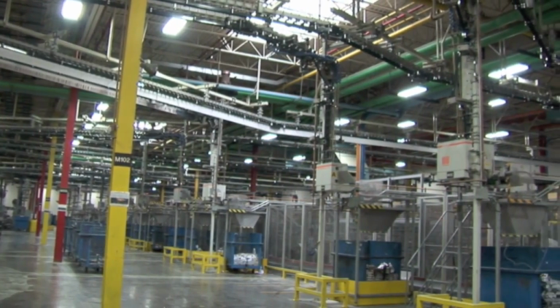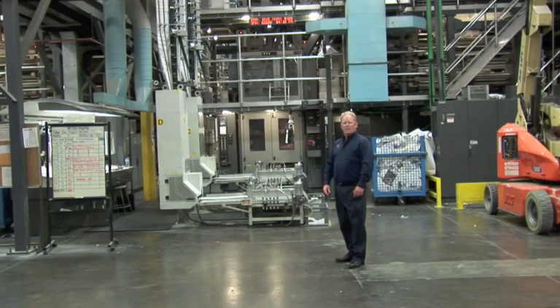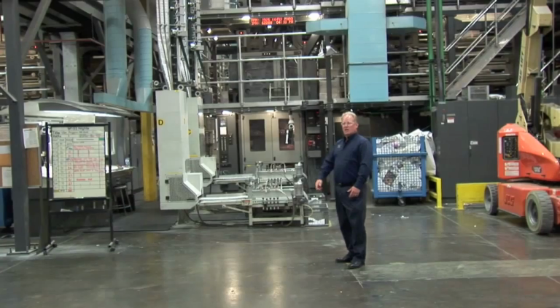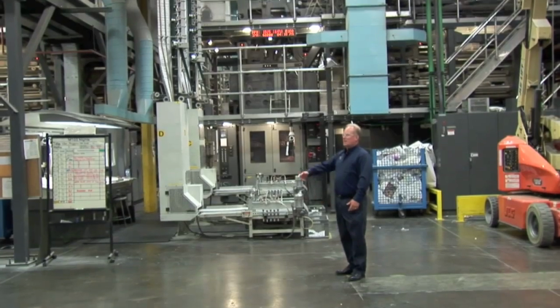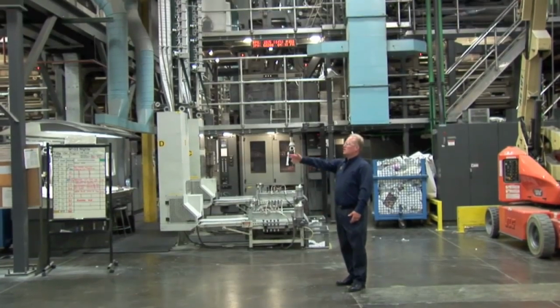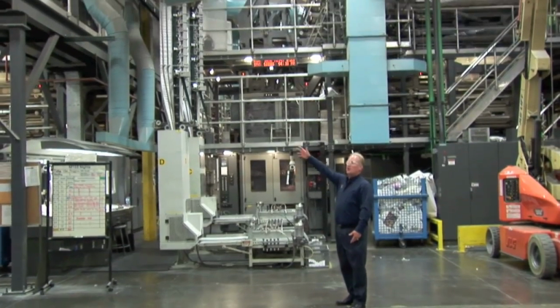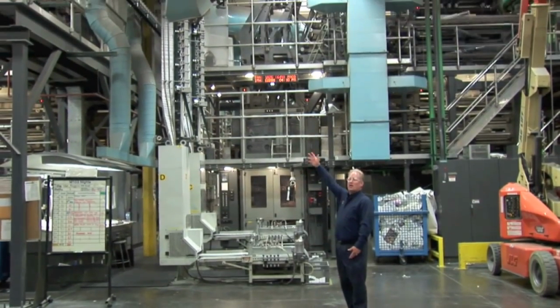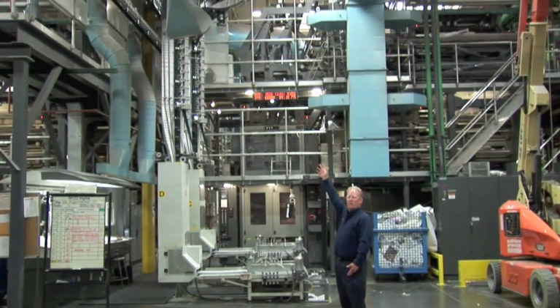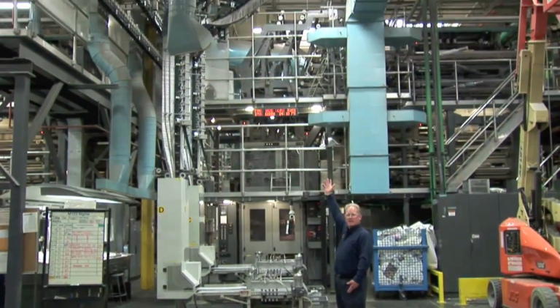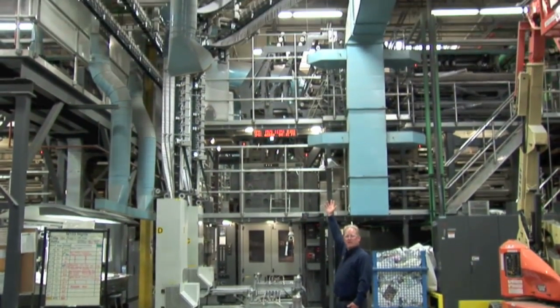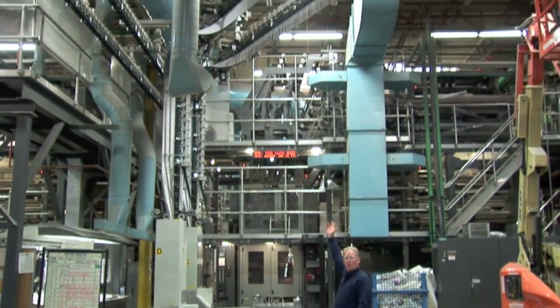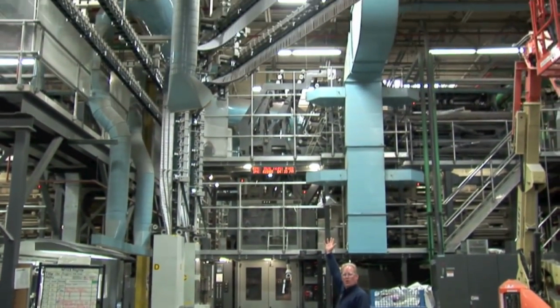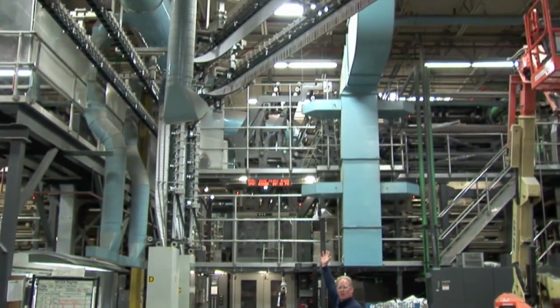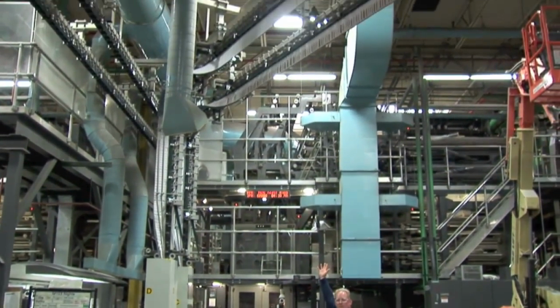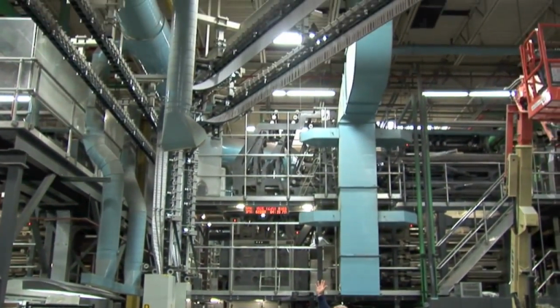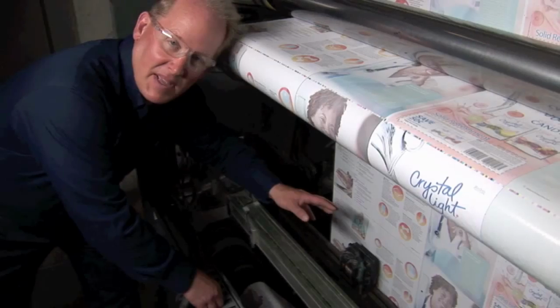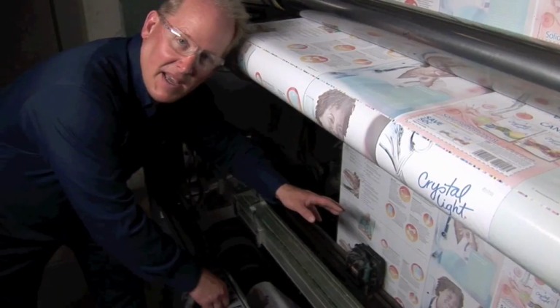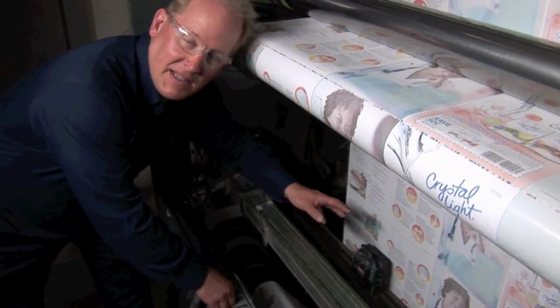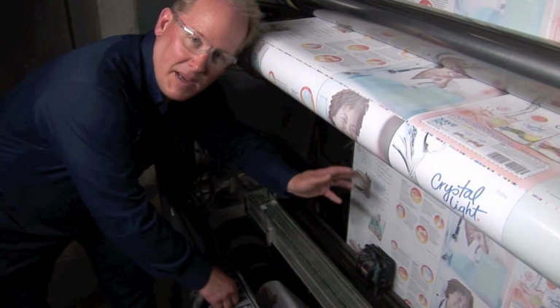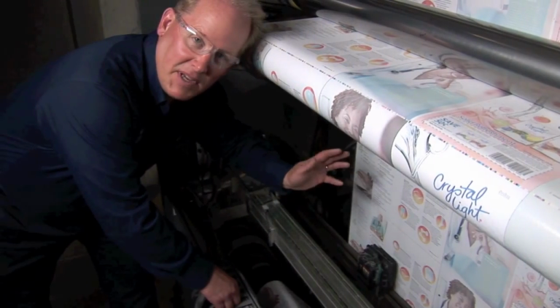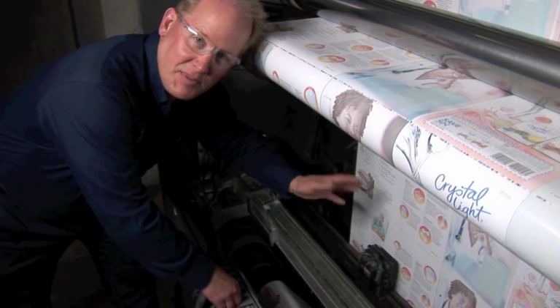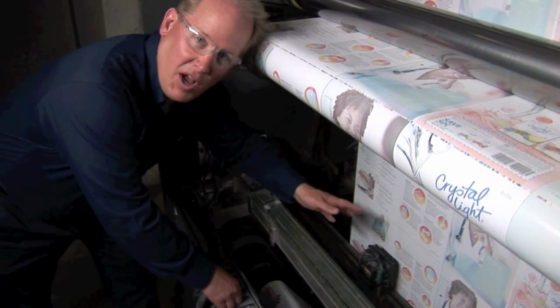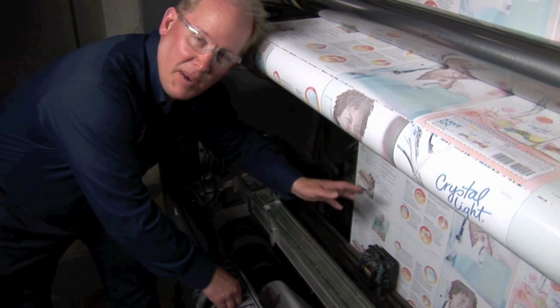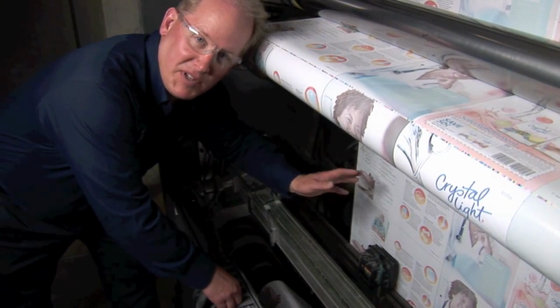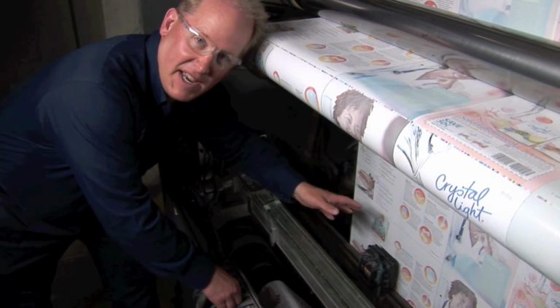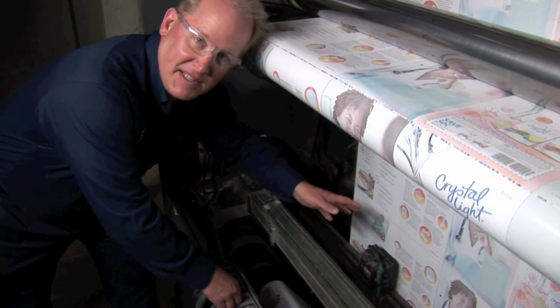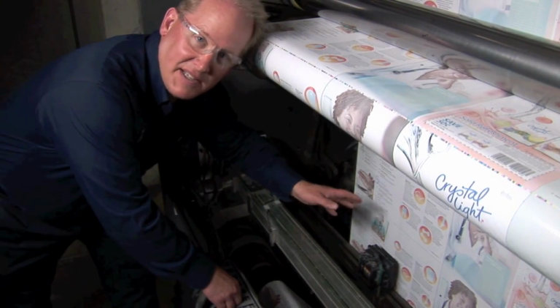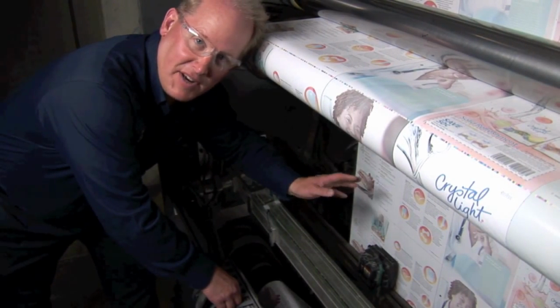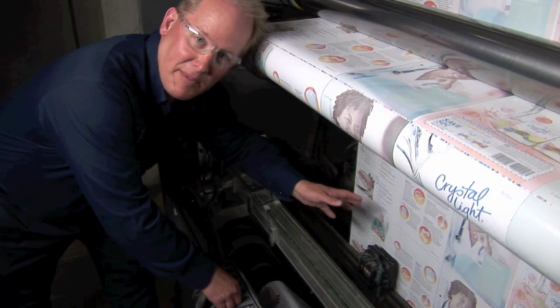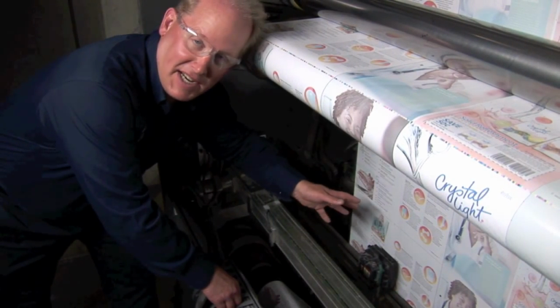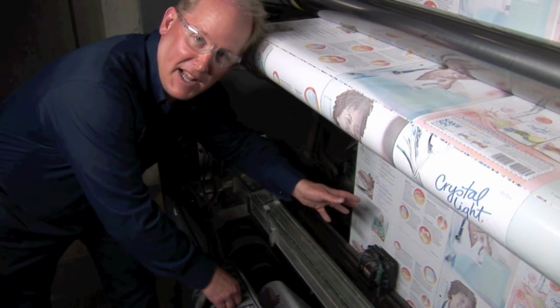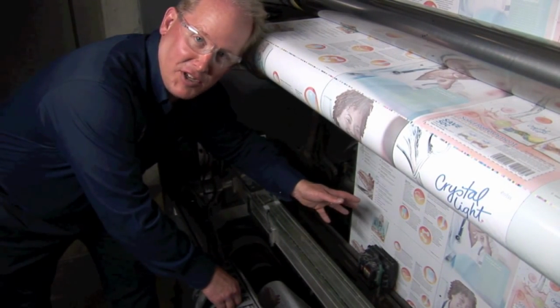From something as large and complex as a folder, to something as small and precise as our camera technology.